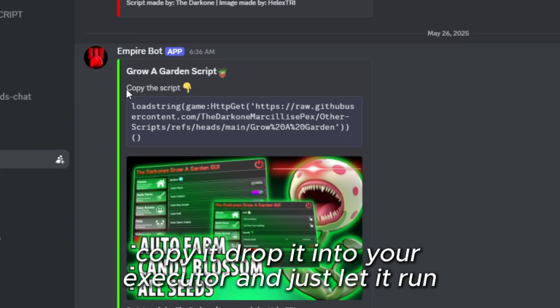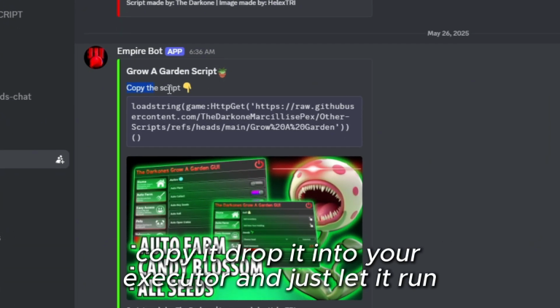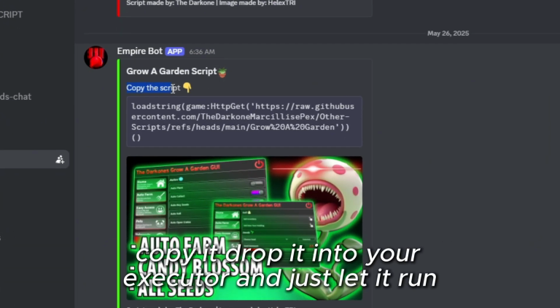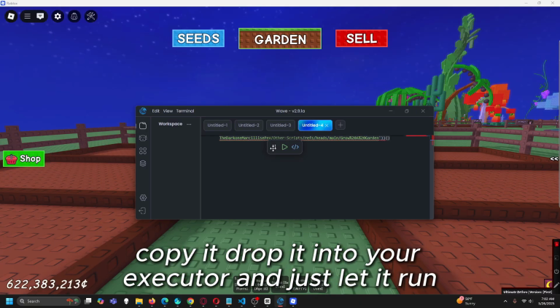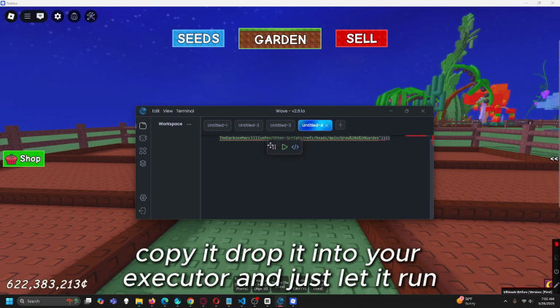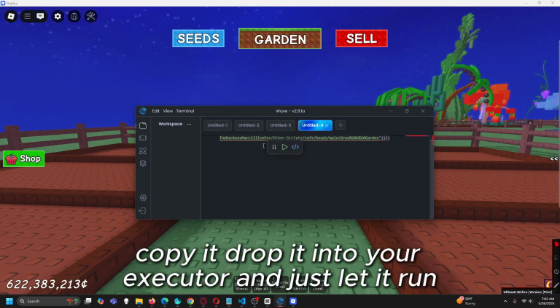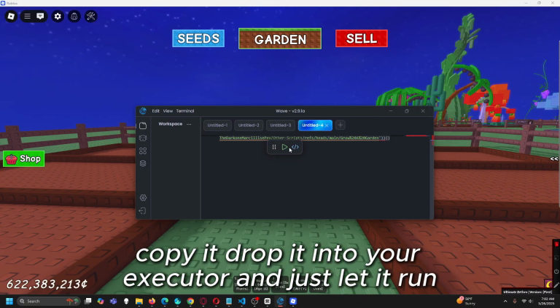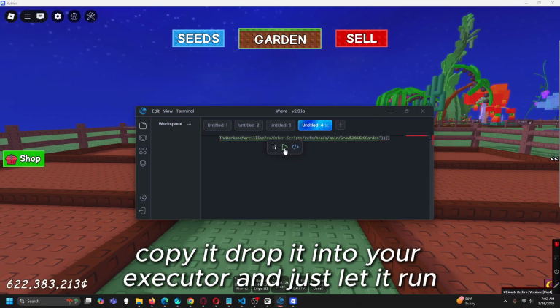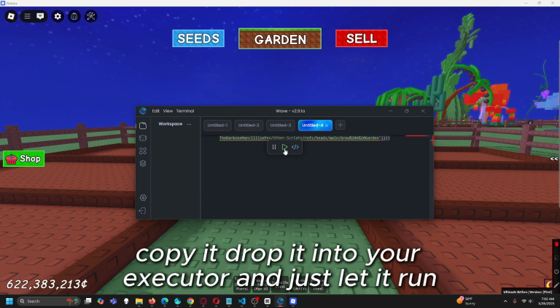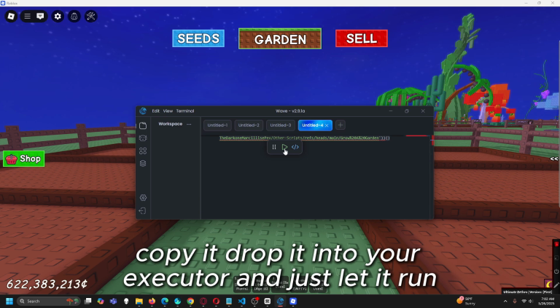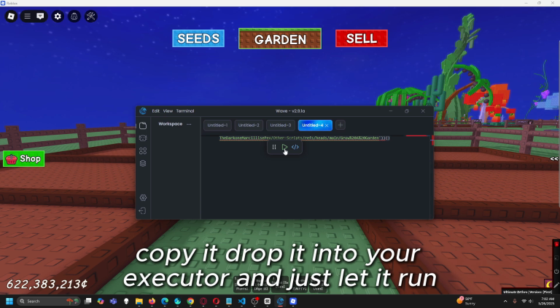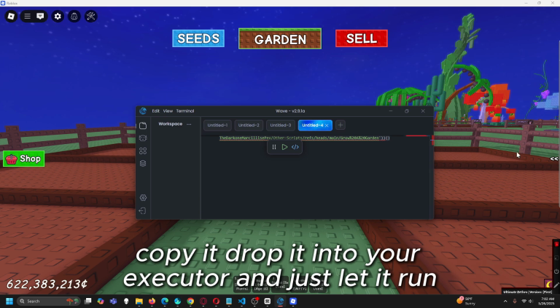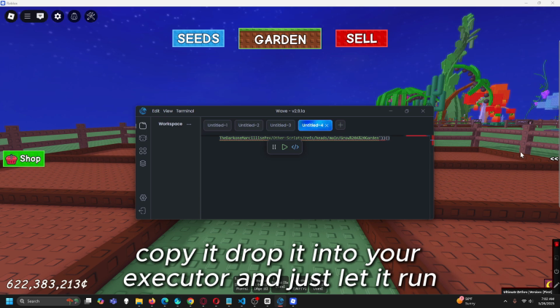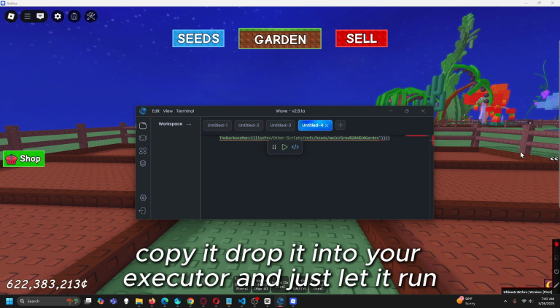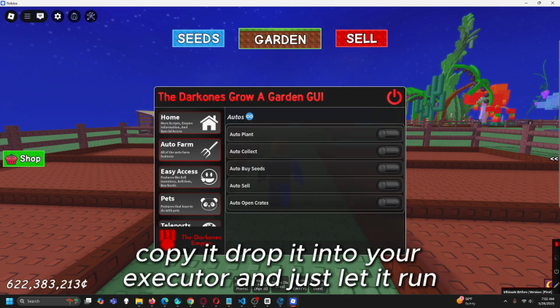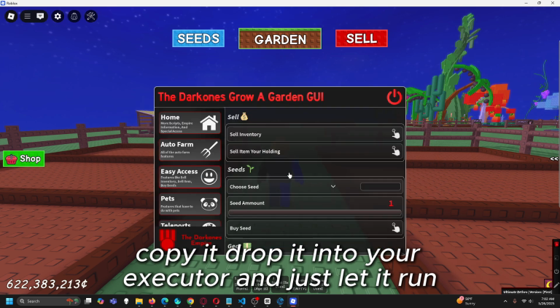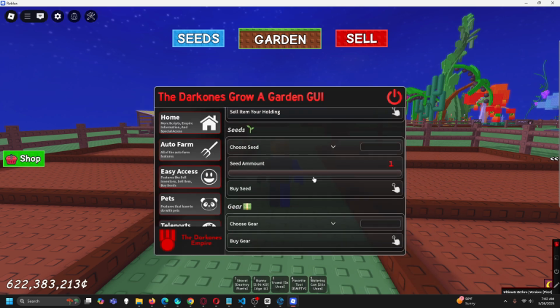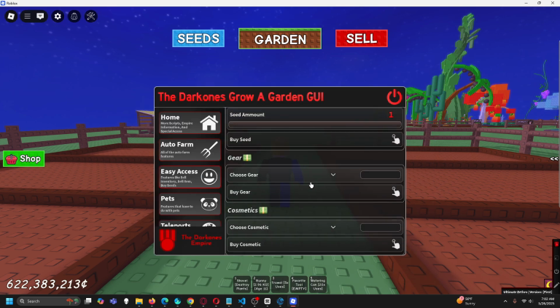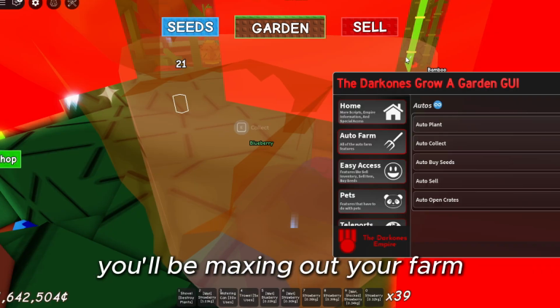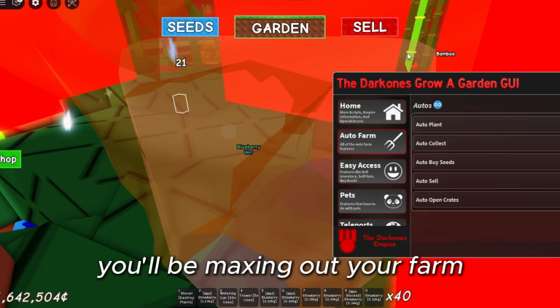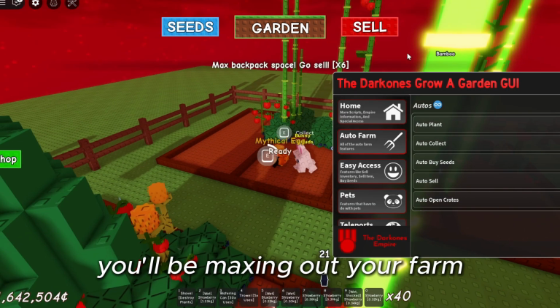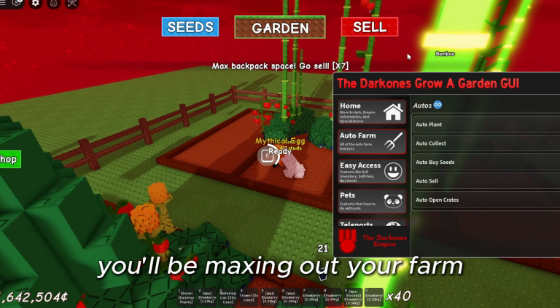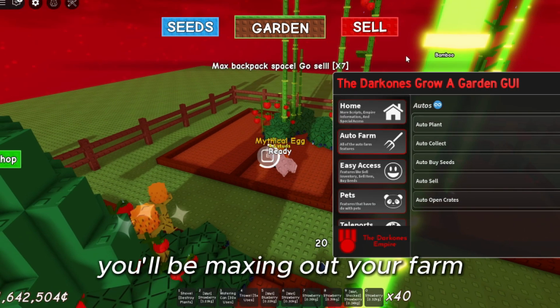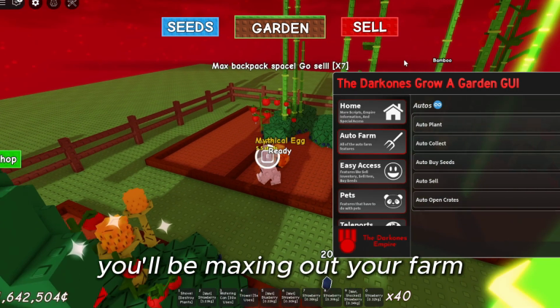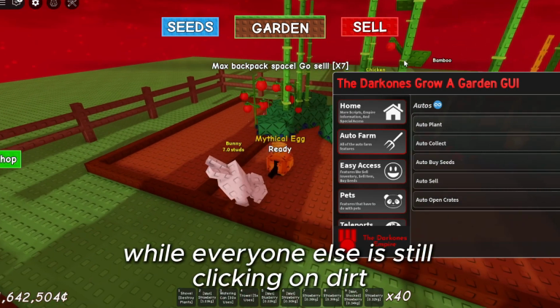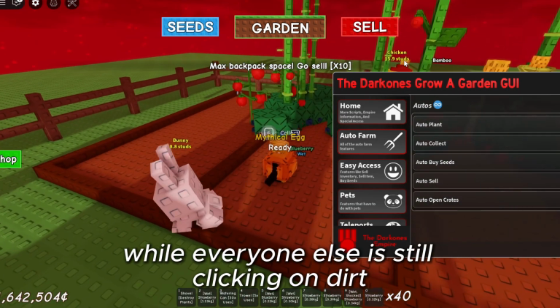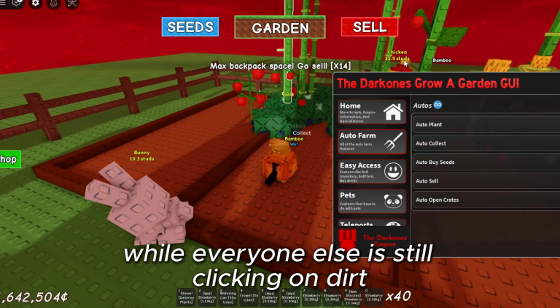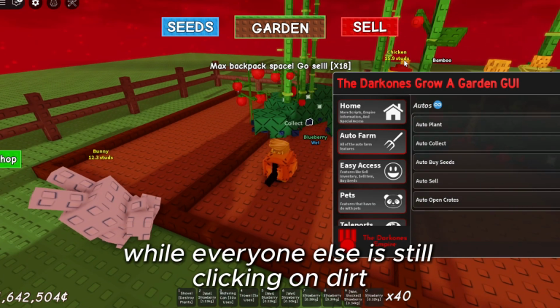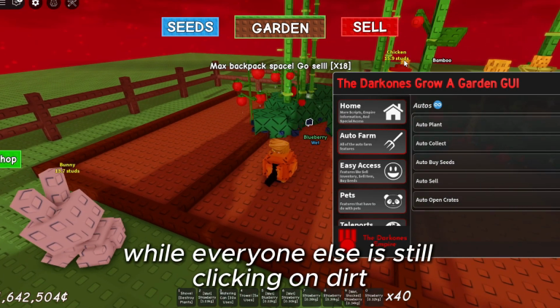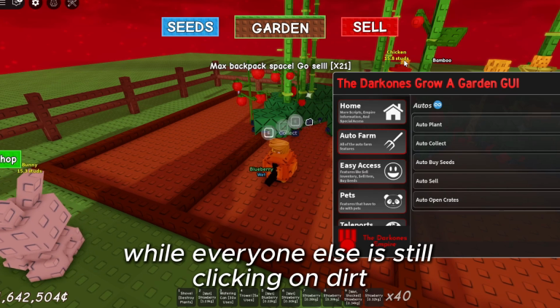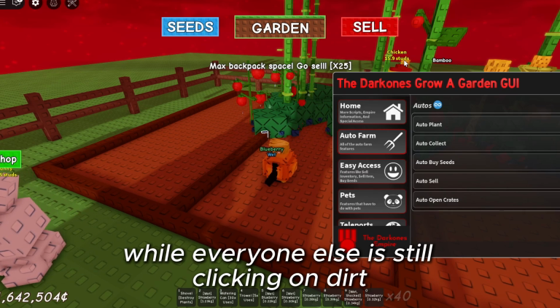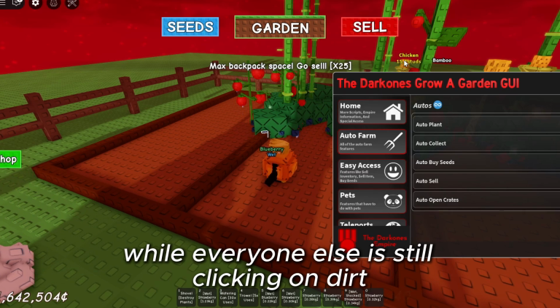Copy it, drop it into your executor, and just let it run. You'll be maxing out your farm while everyone else is still clicking on dirt.